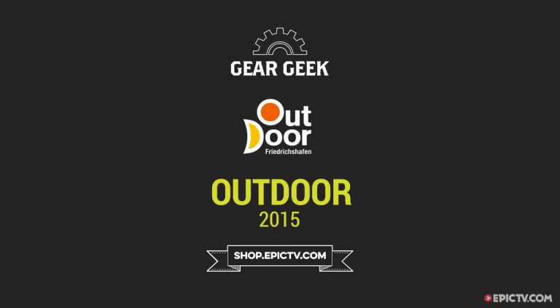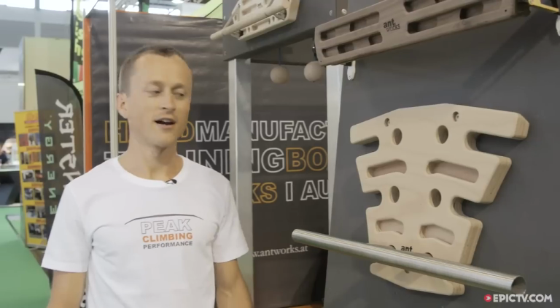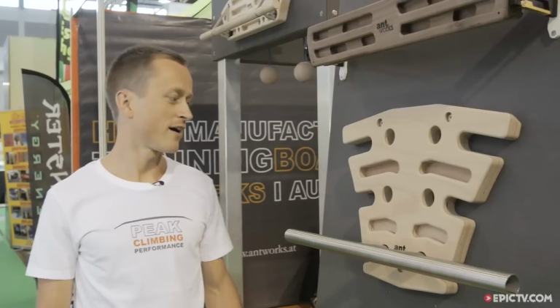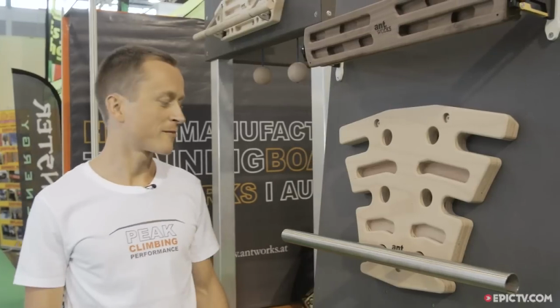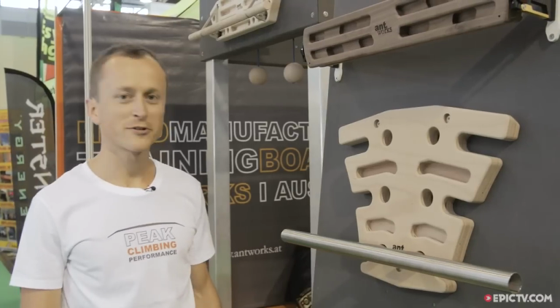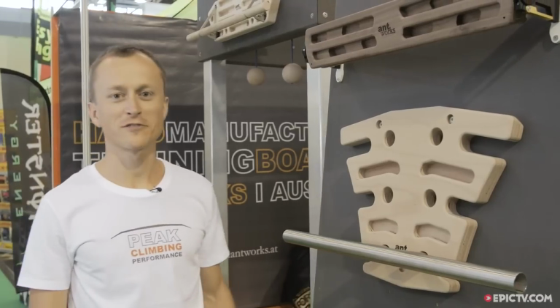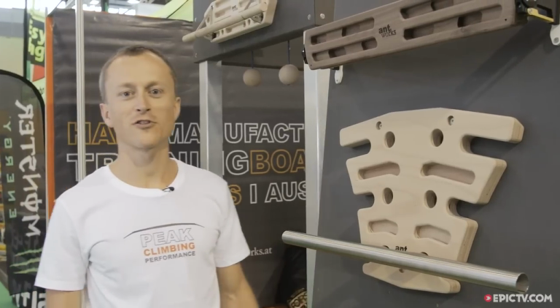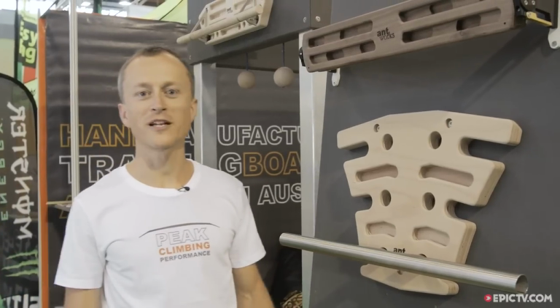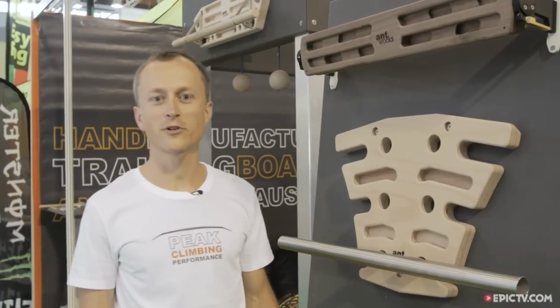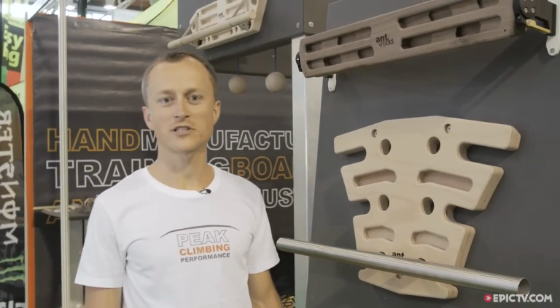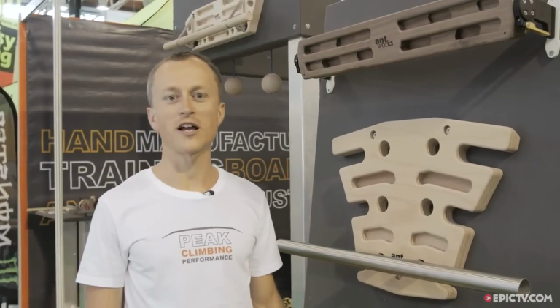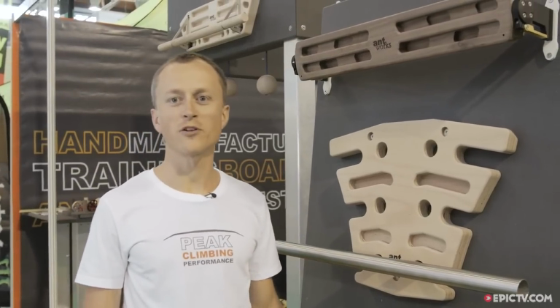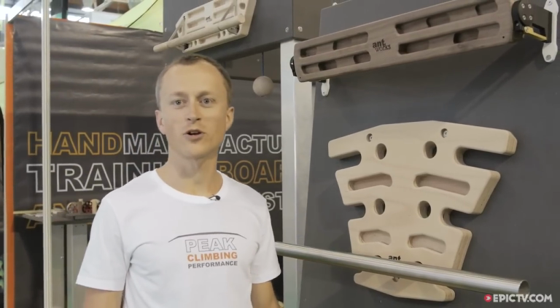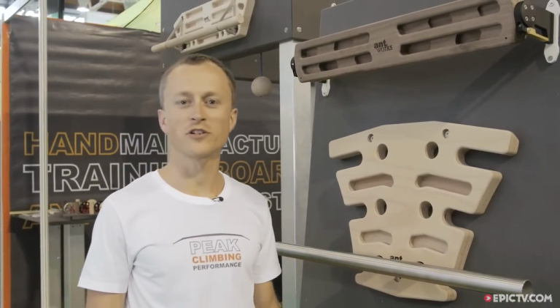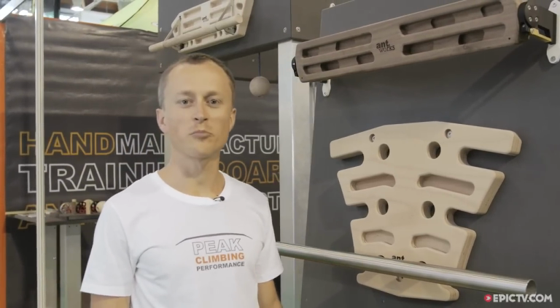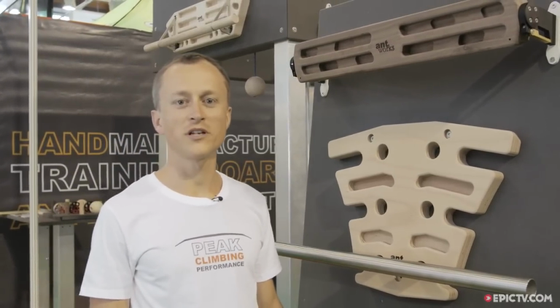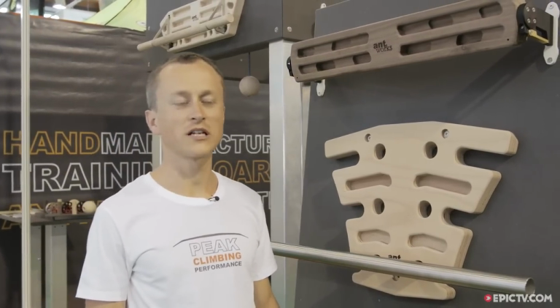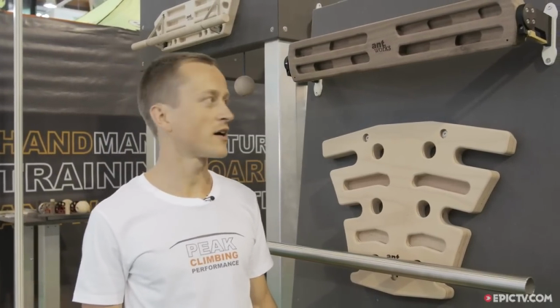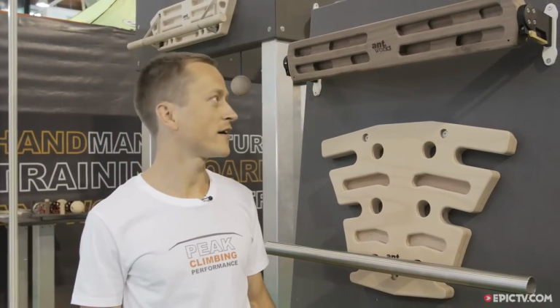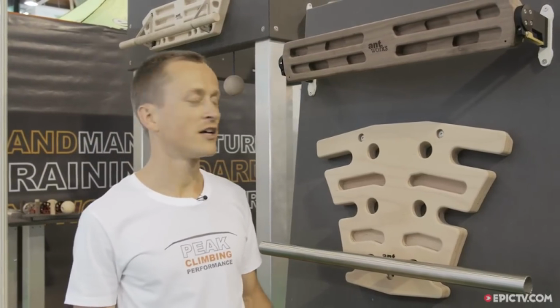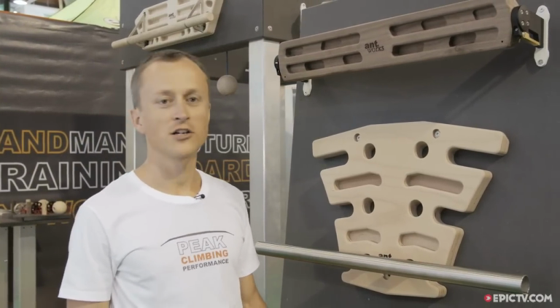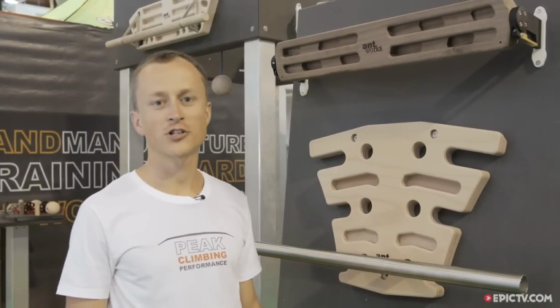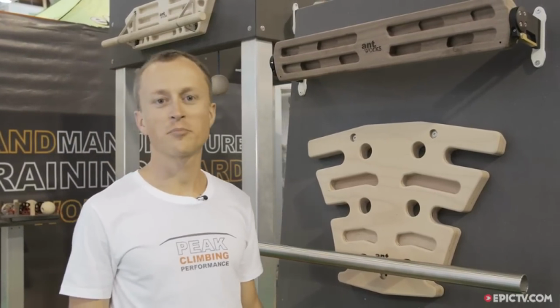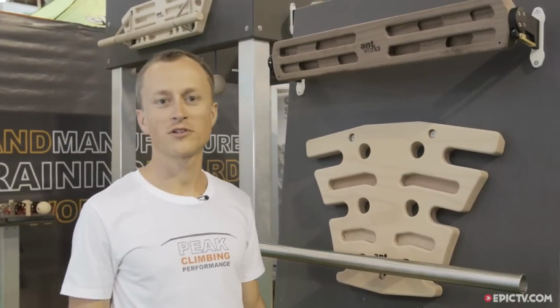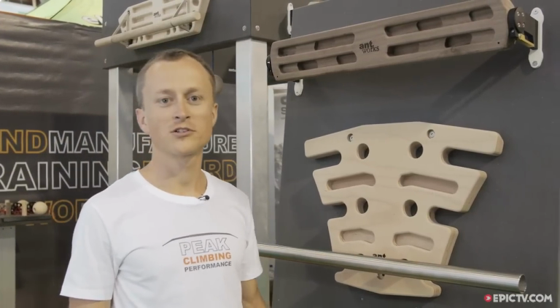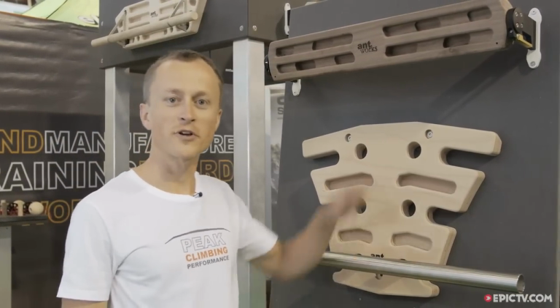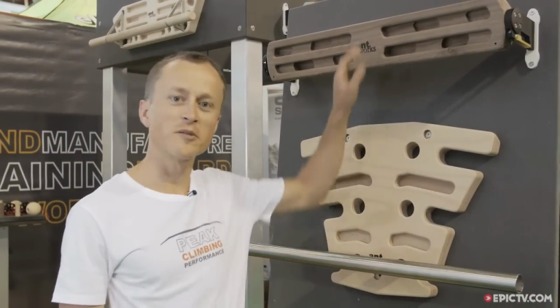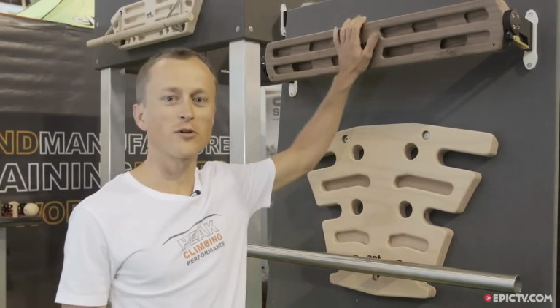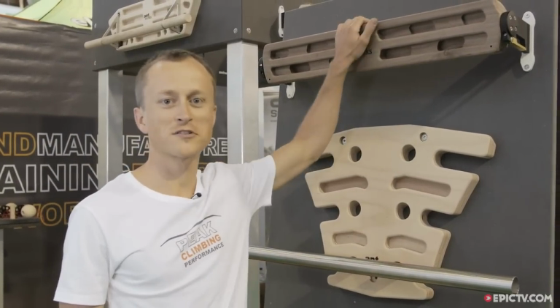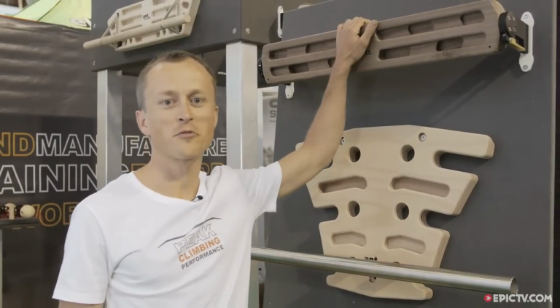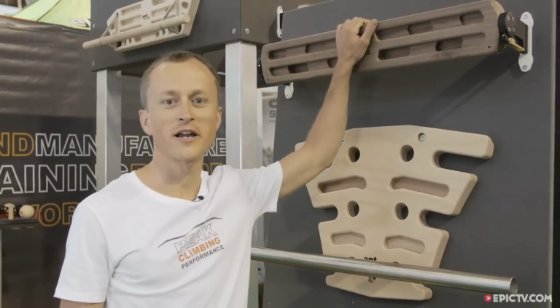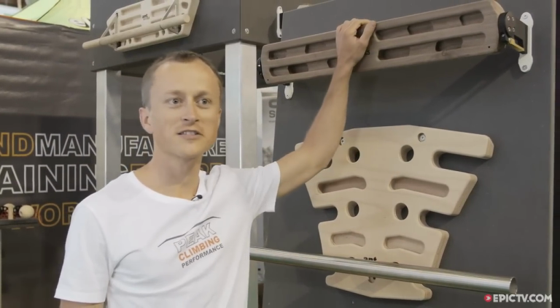Hi, I'm Christian from Antwerks. I'm the owner of the company and I shape training boards with my hands.